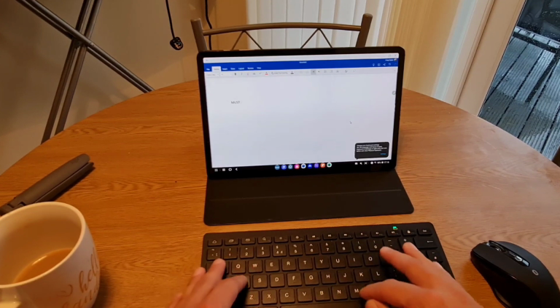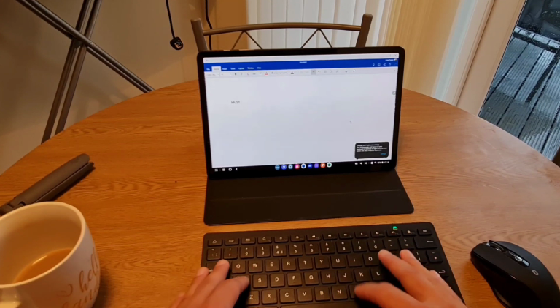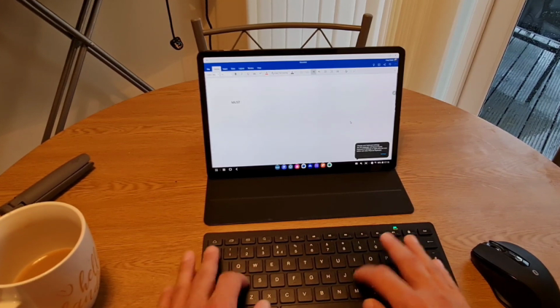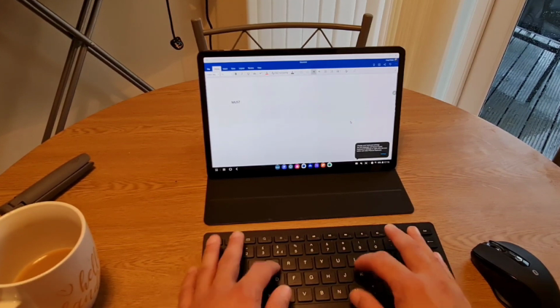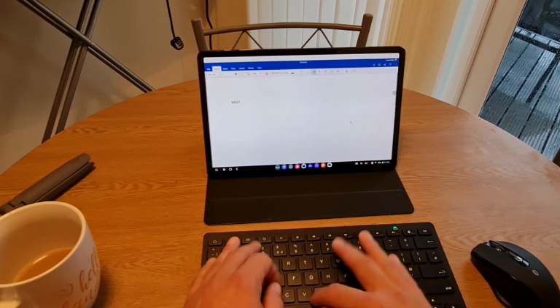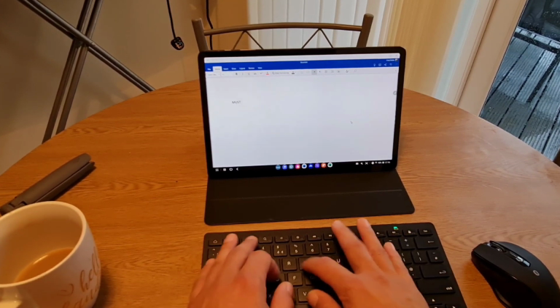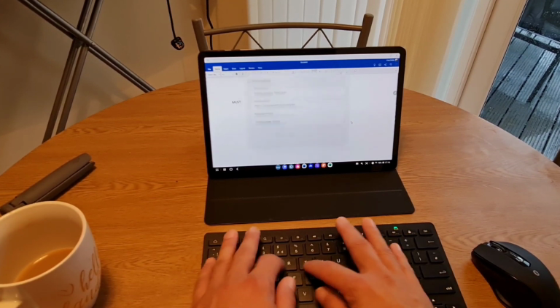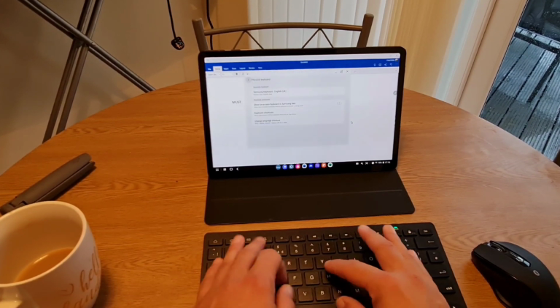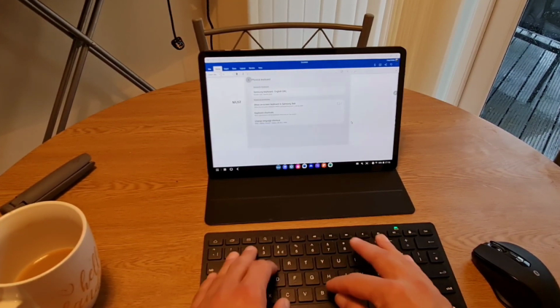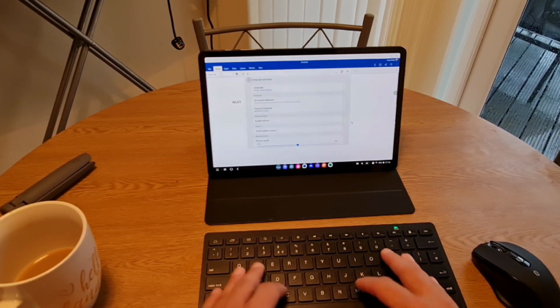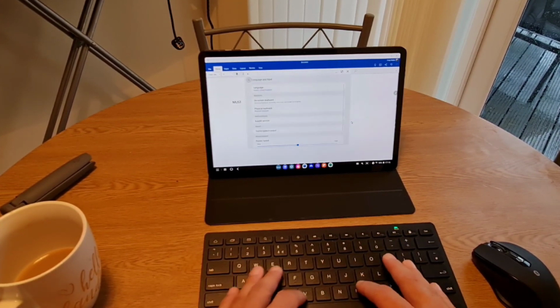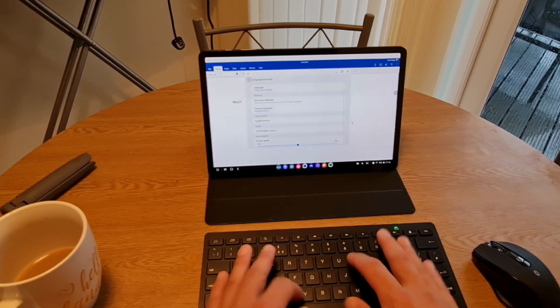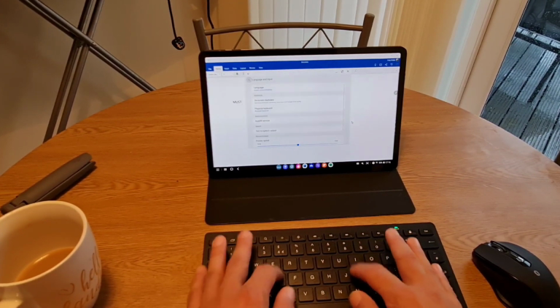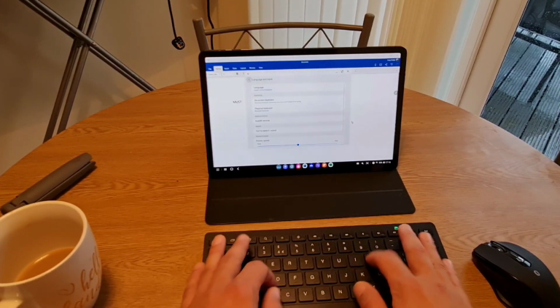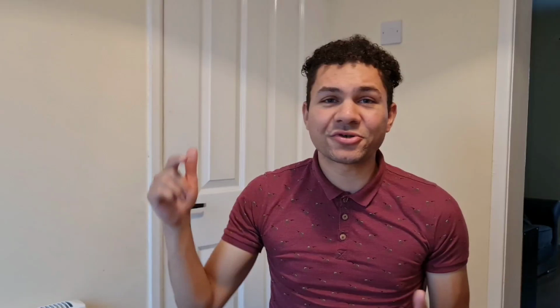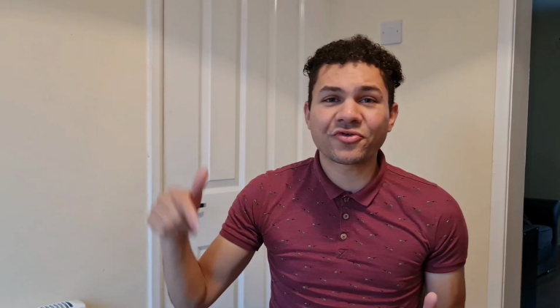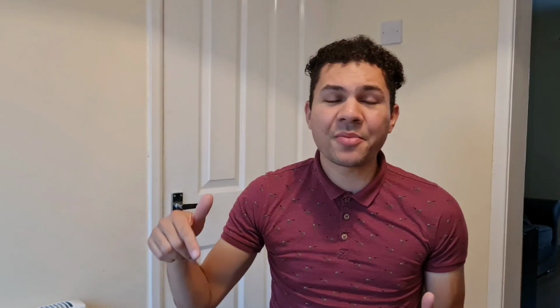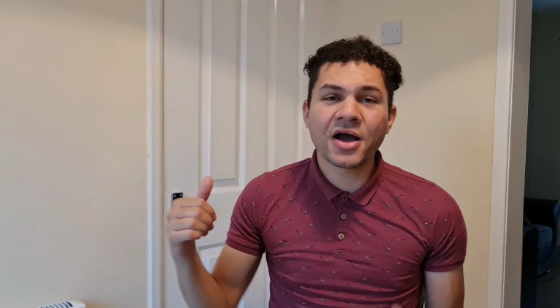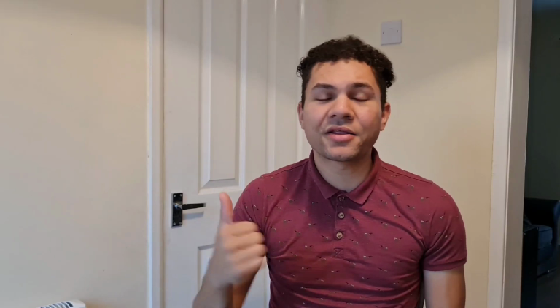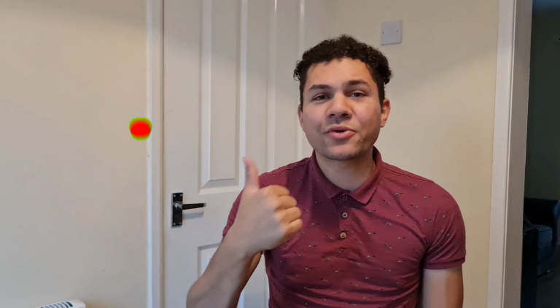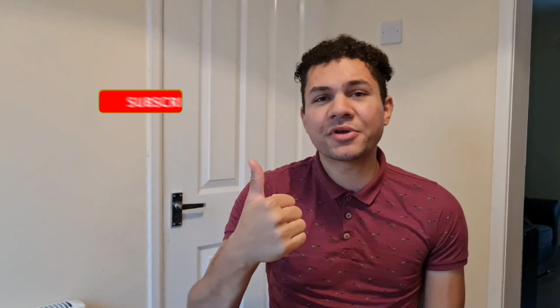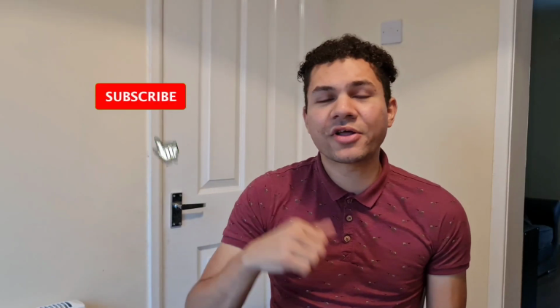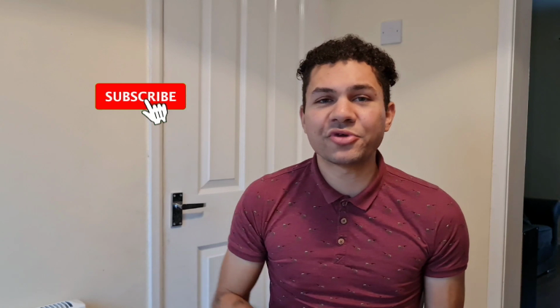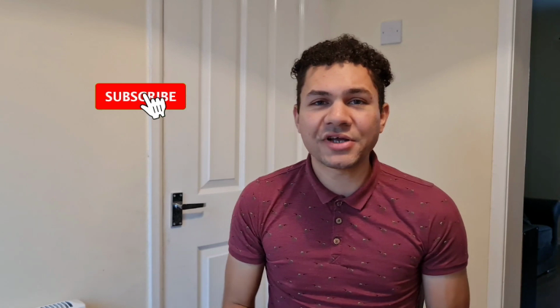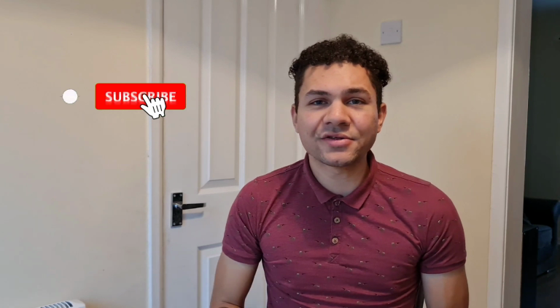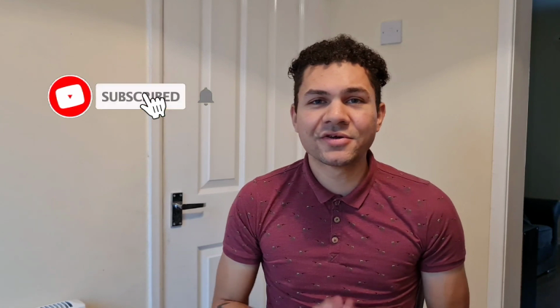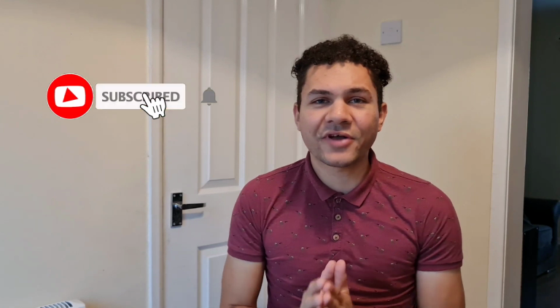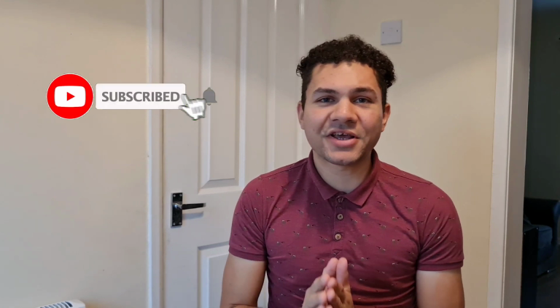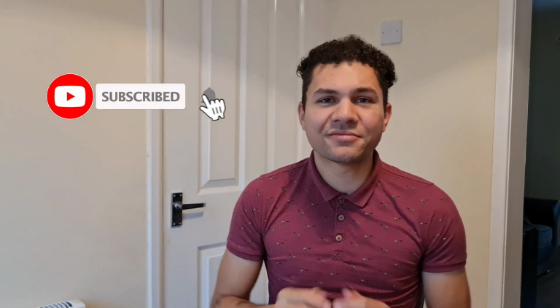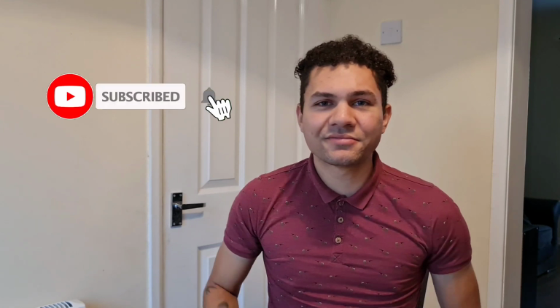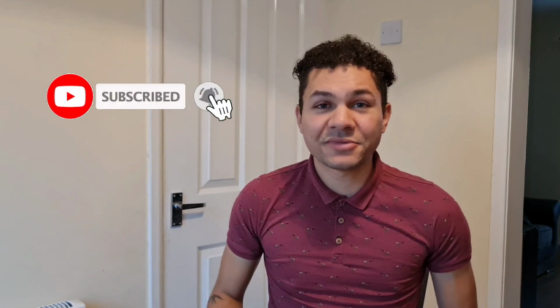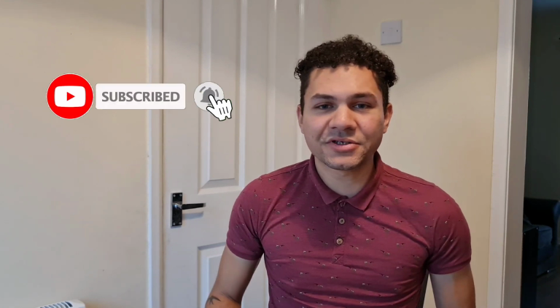Thank you for watching. If you want to see more videos like this, make sure to hit subscribe and a like will be greatly appreciated. Thanks again. Peace.